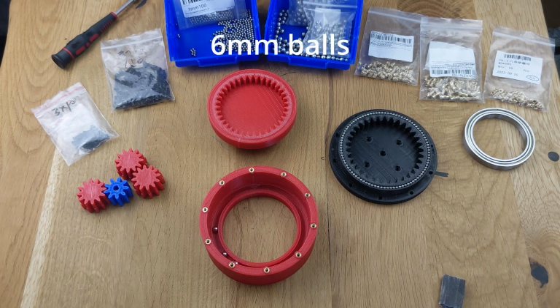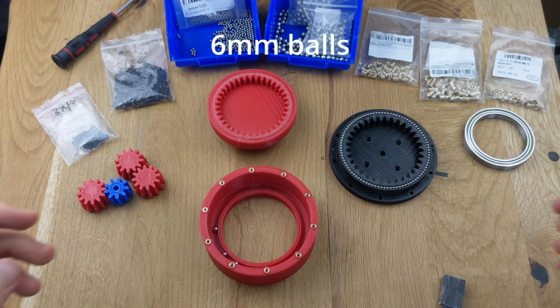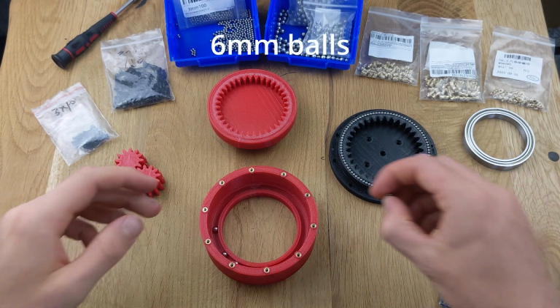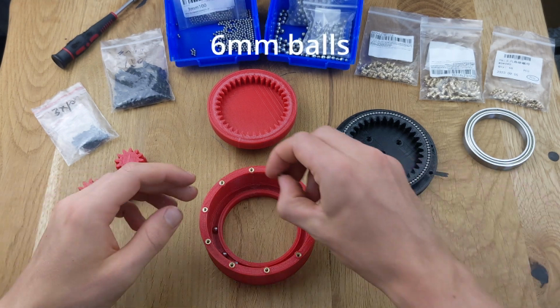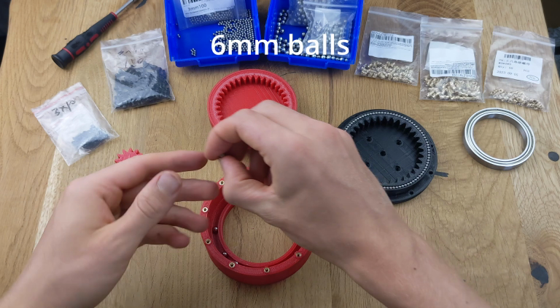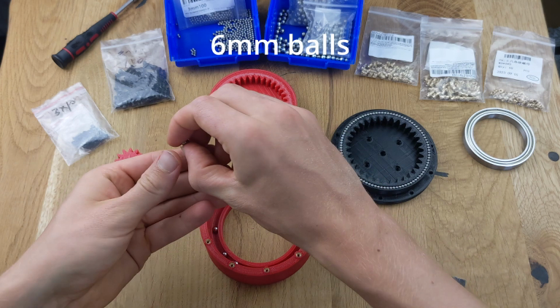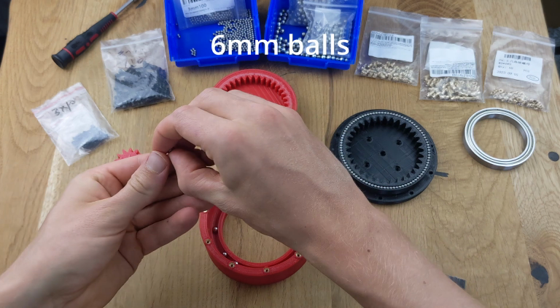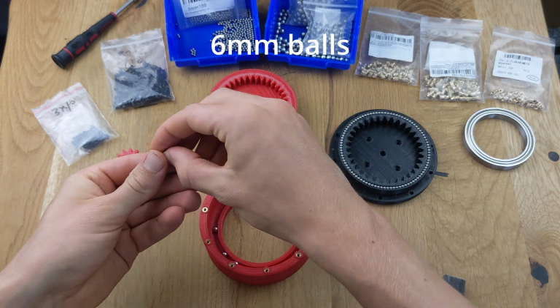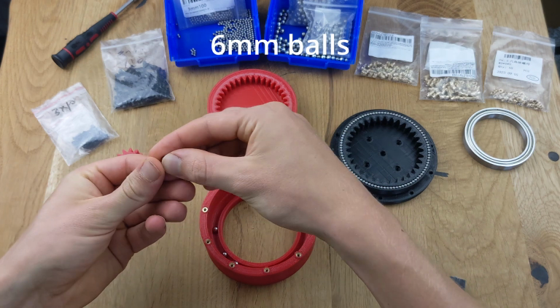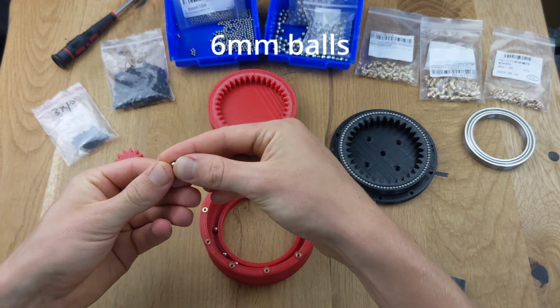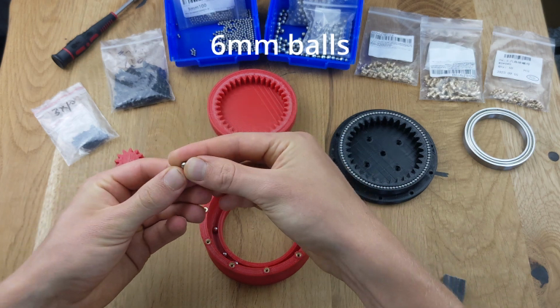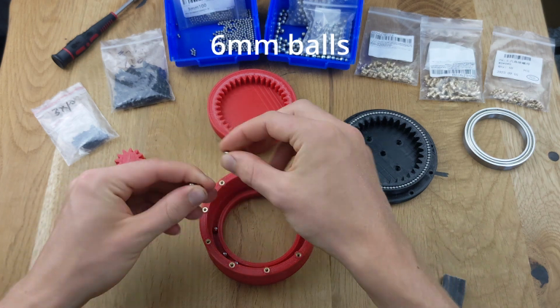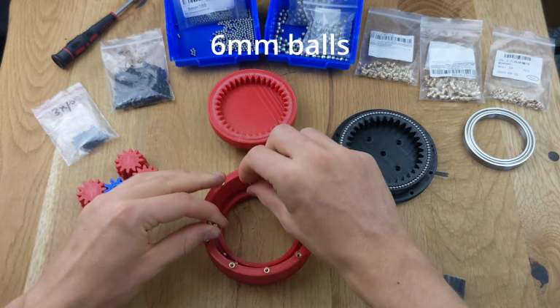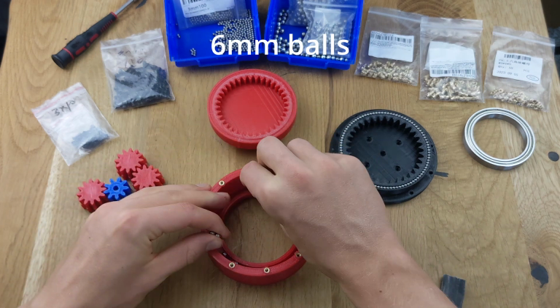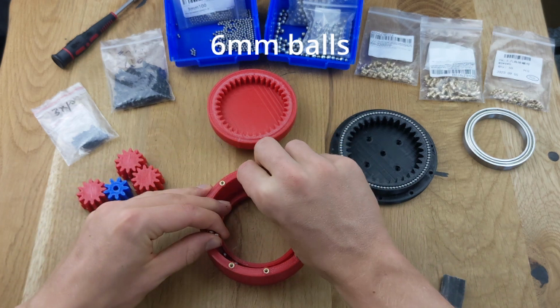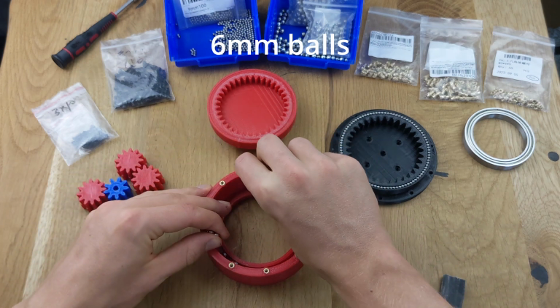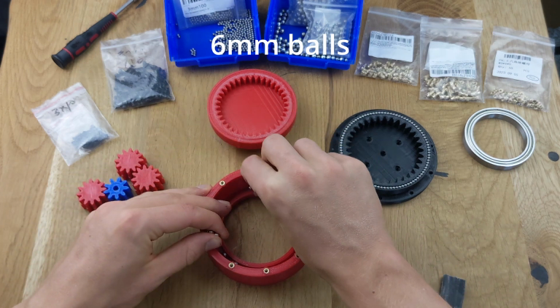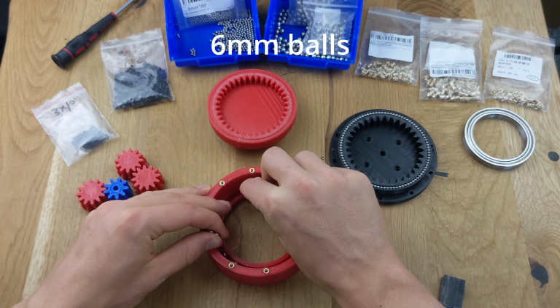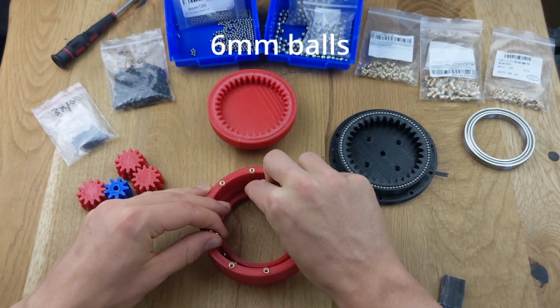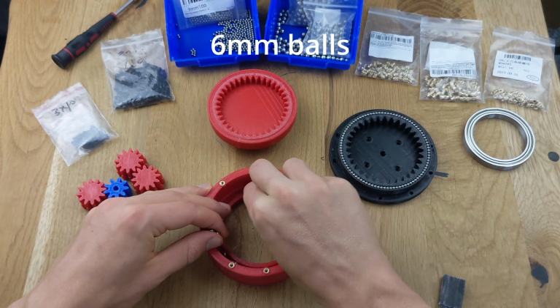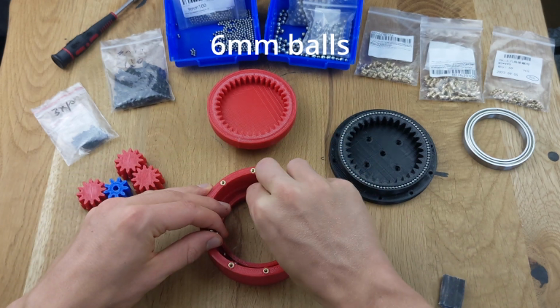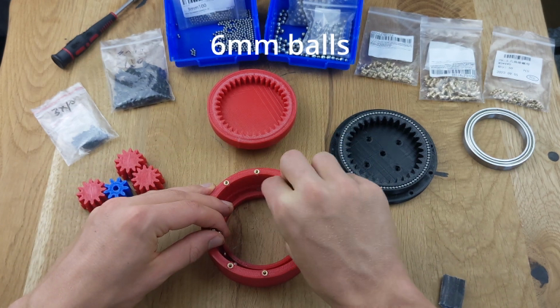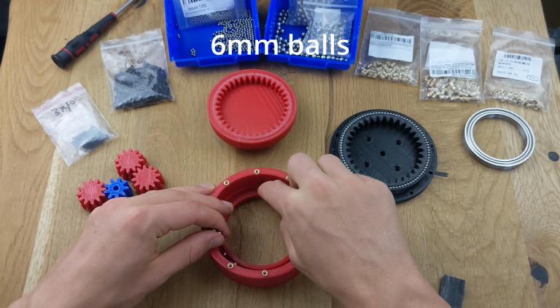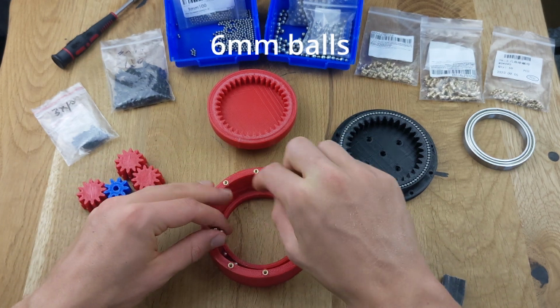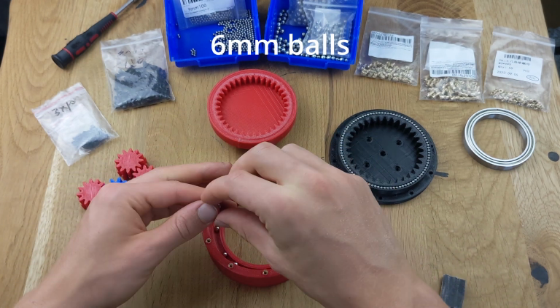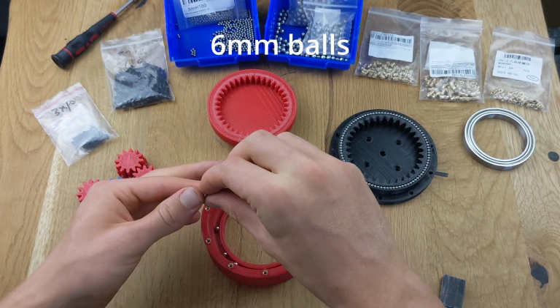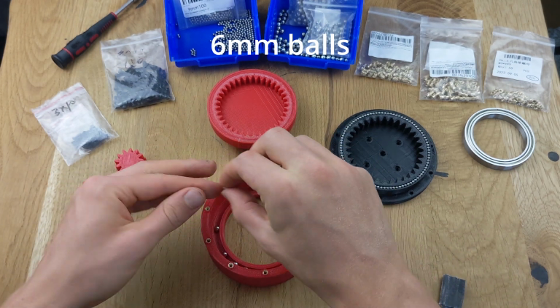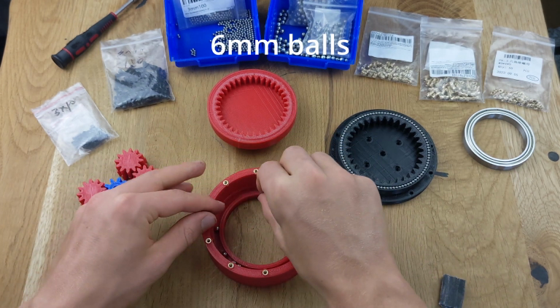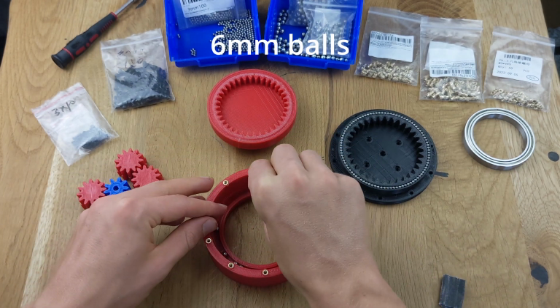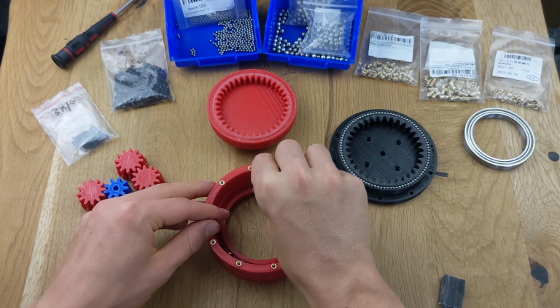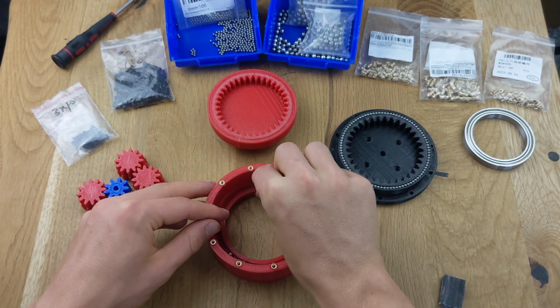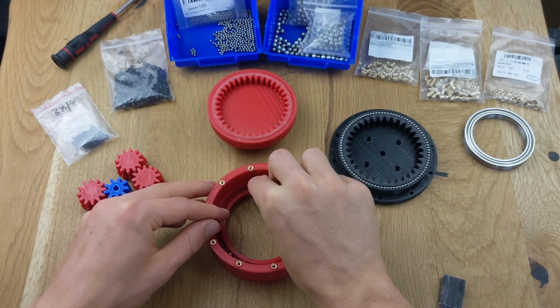Next, we can insert the steel balls here as well. These are 6mm in diameter.